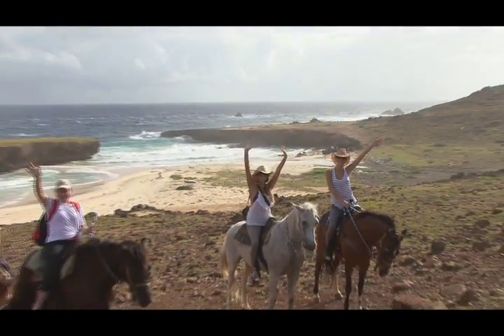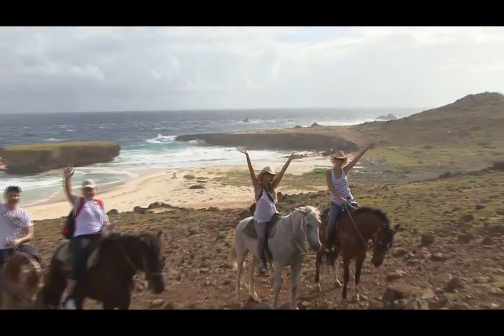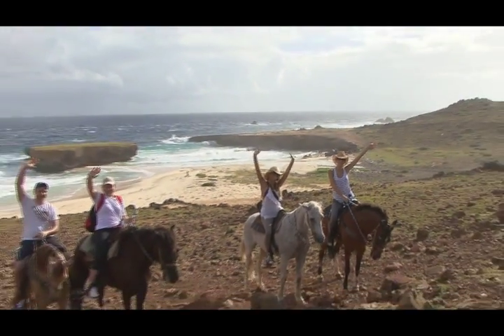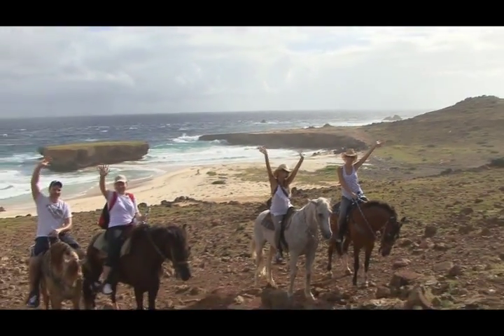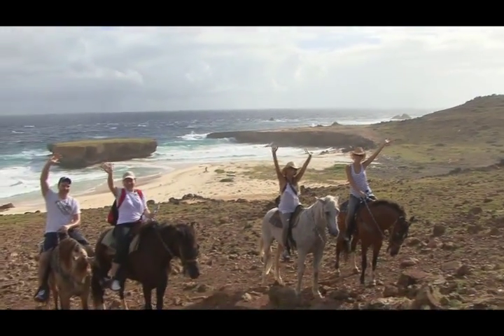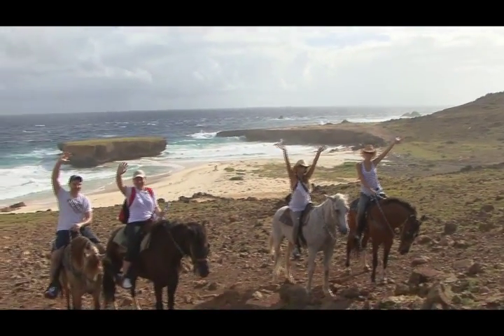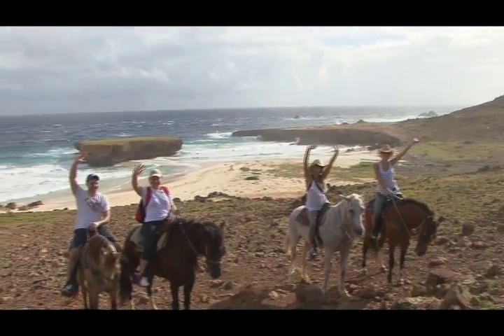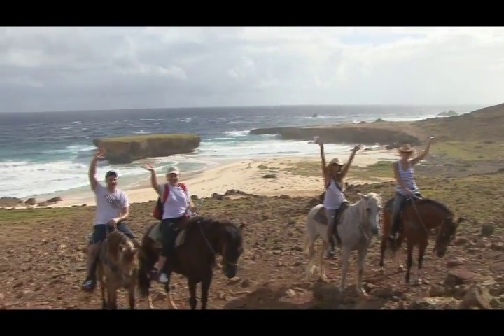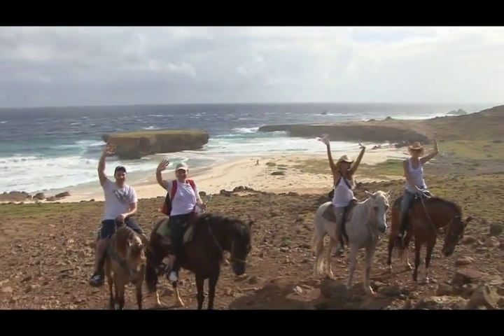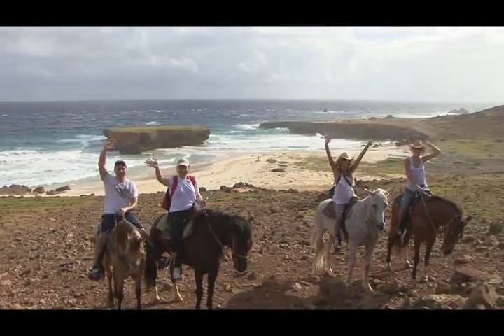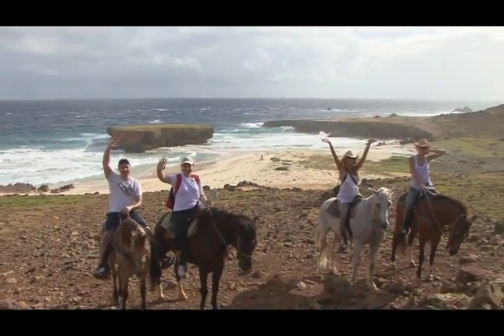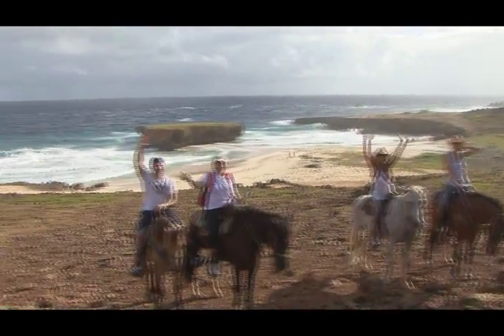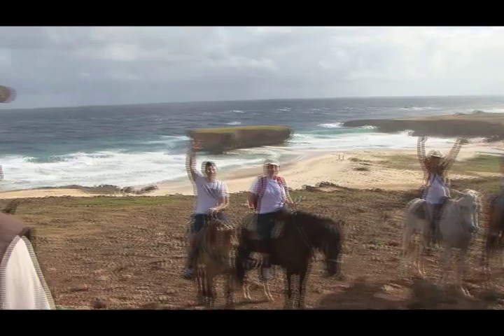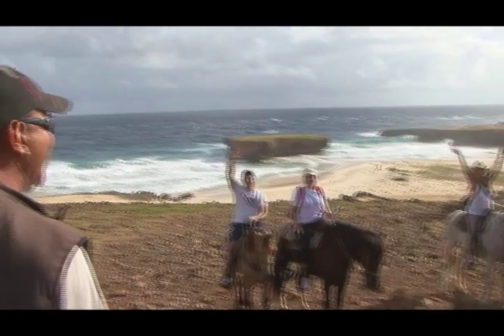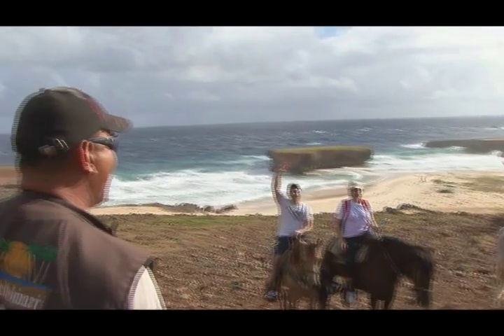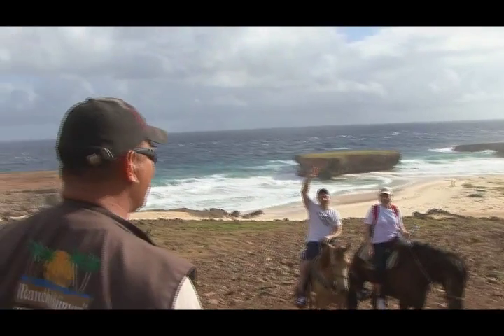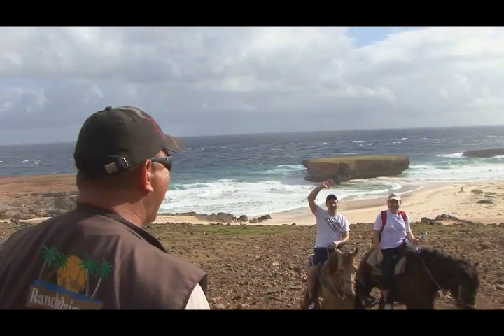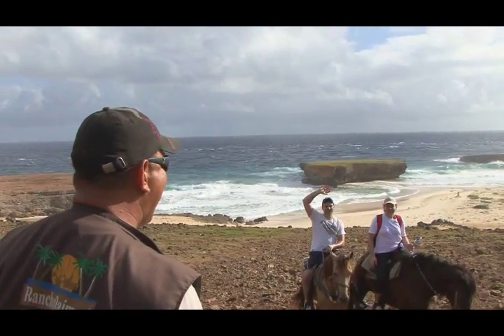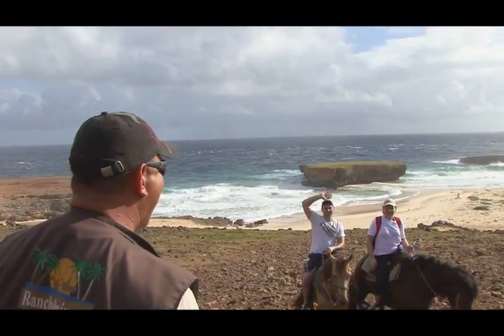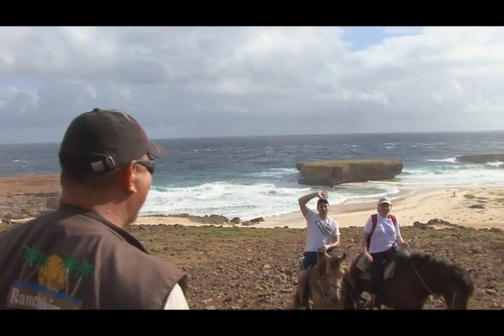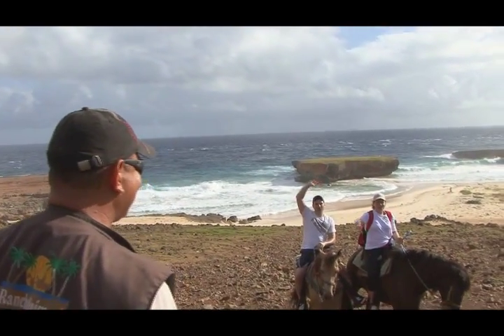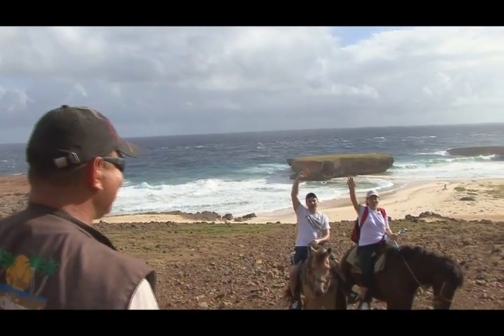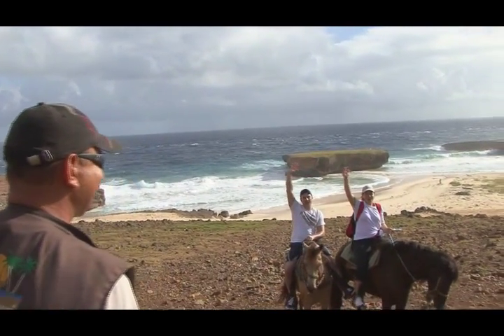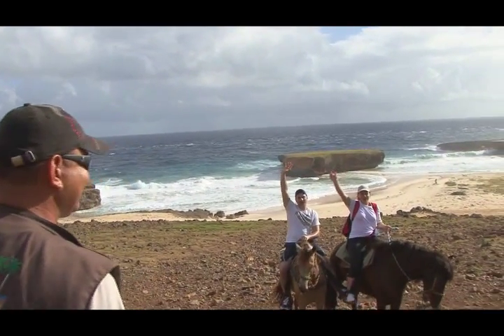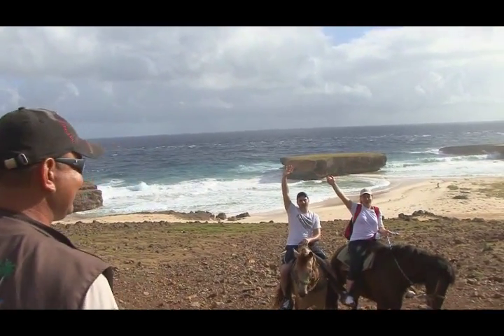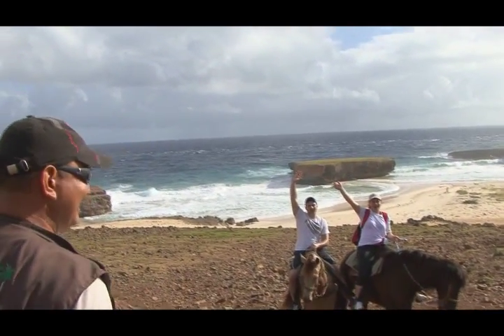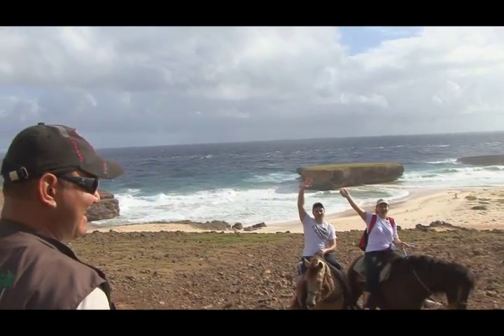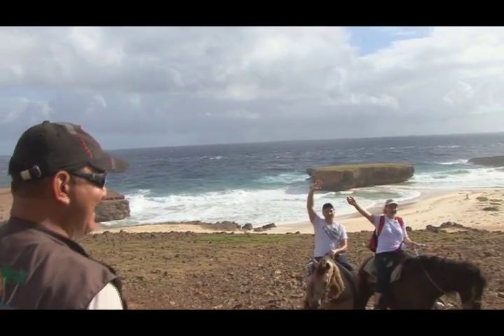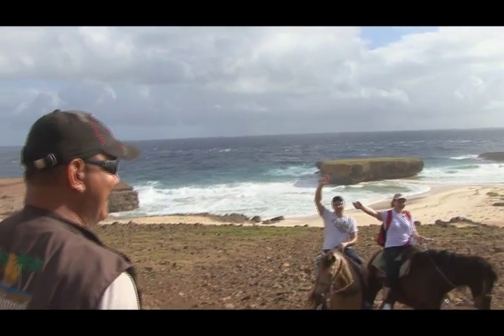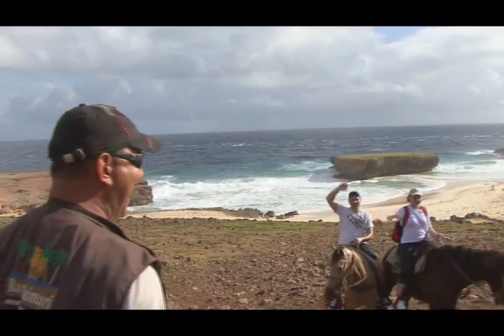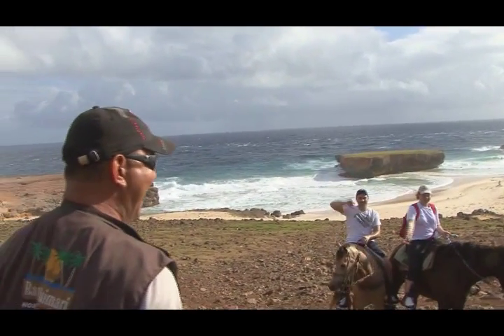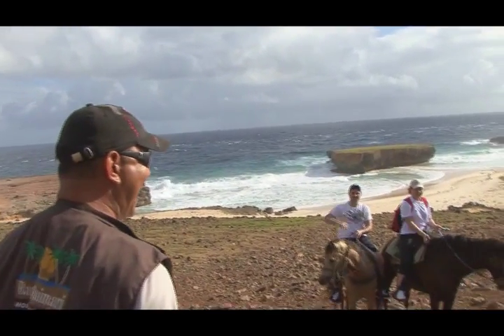Everybody repeat after me! Duchi Aruba! Duchi Aruba! Yee-haw!